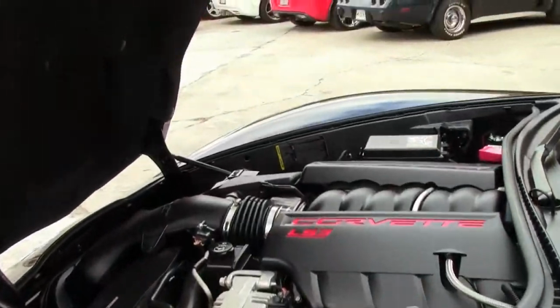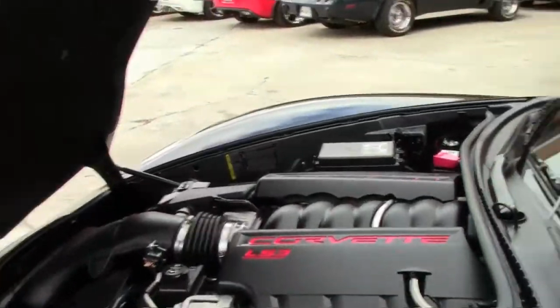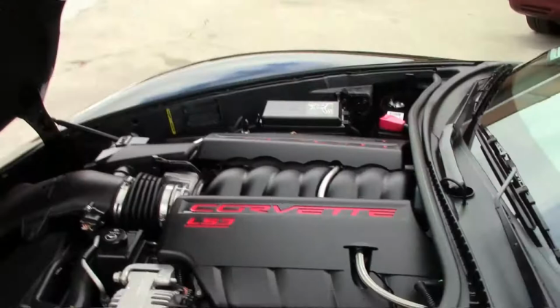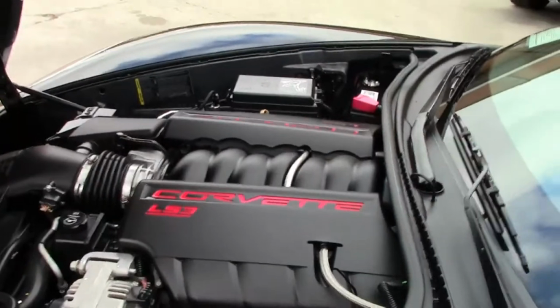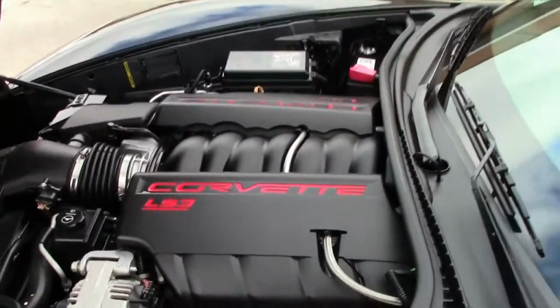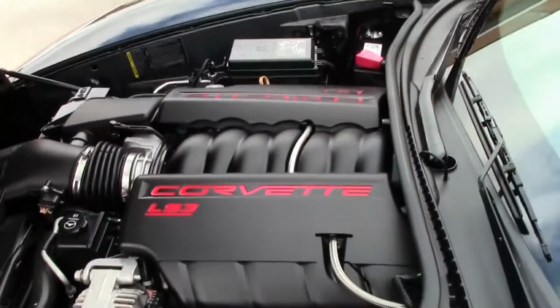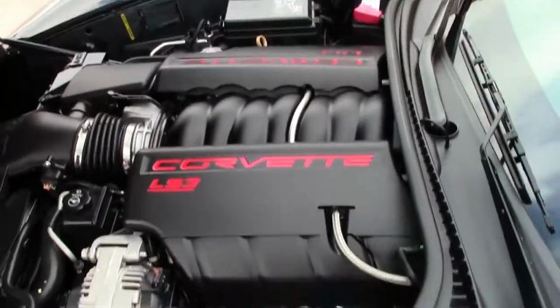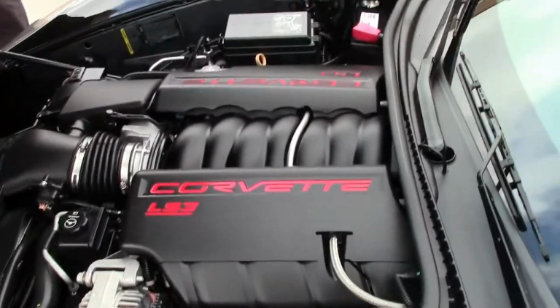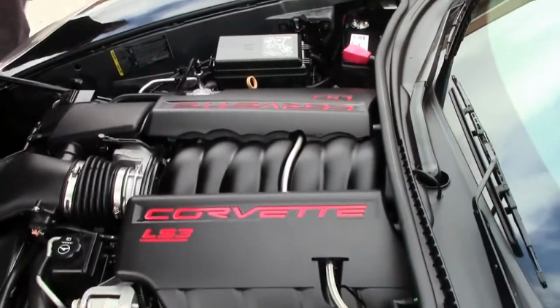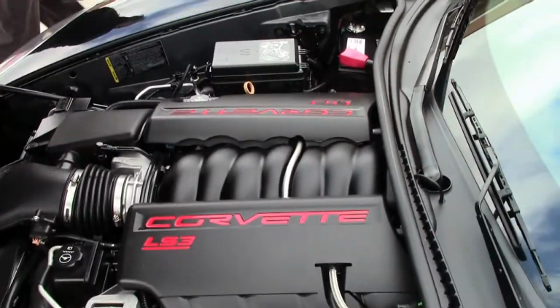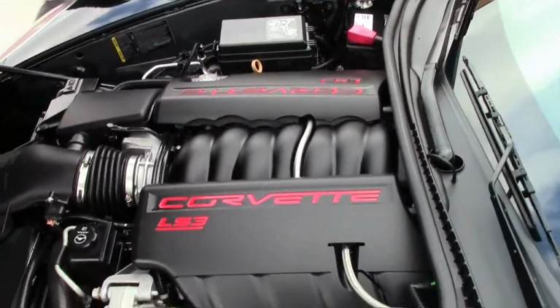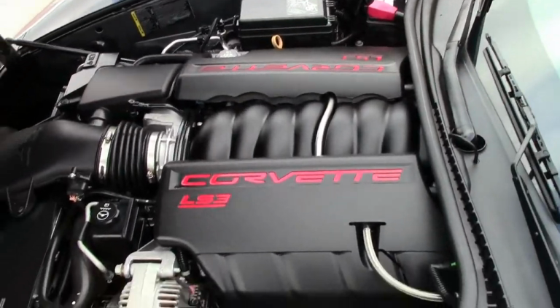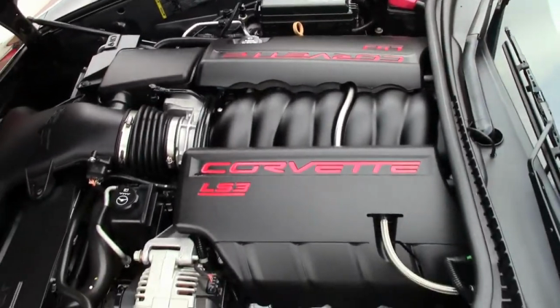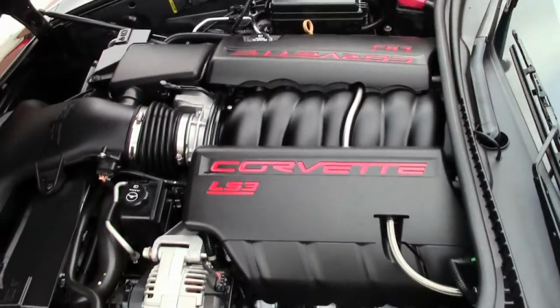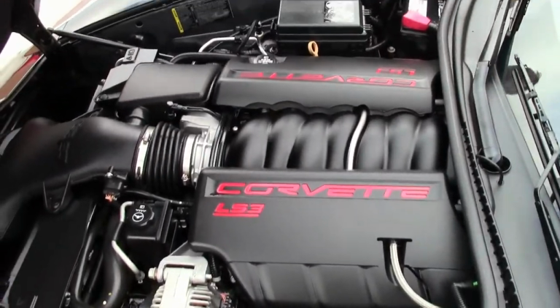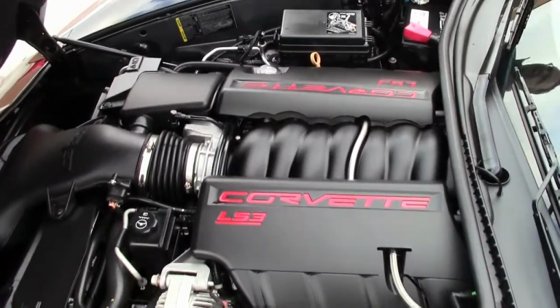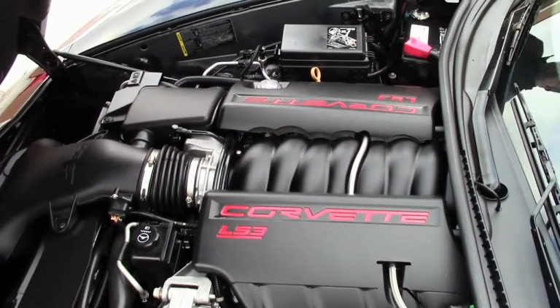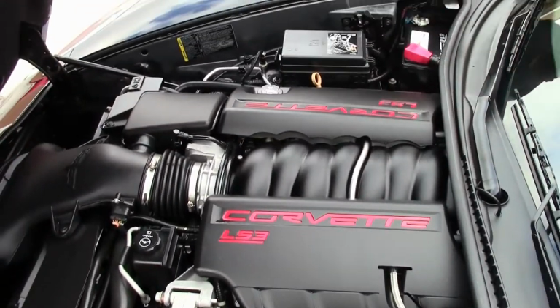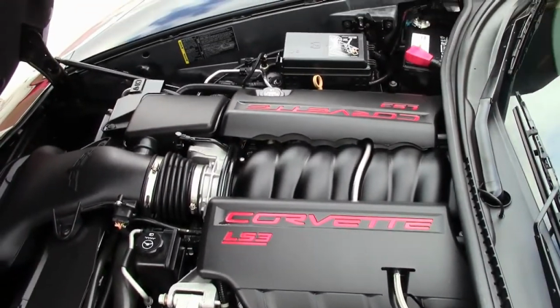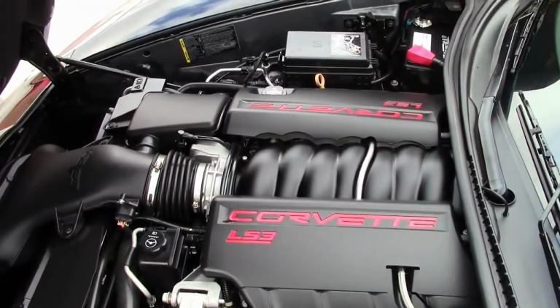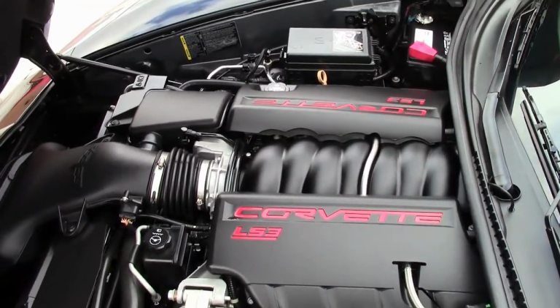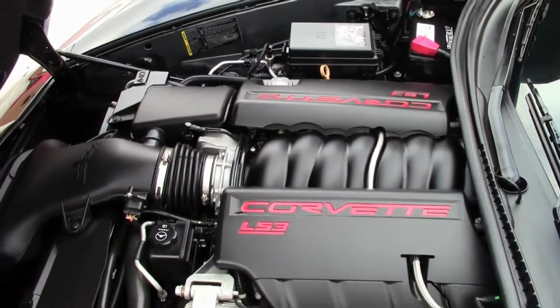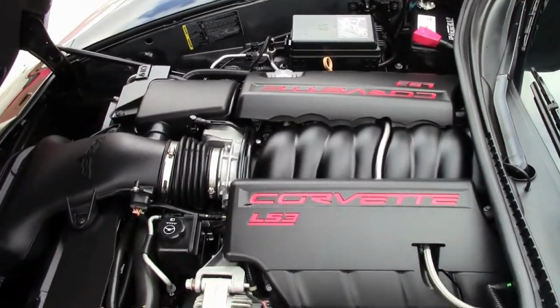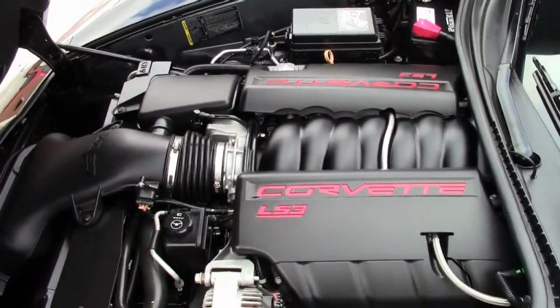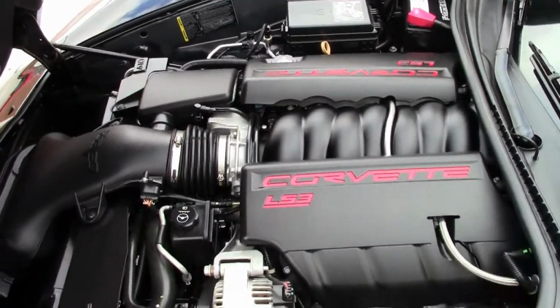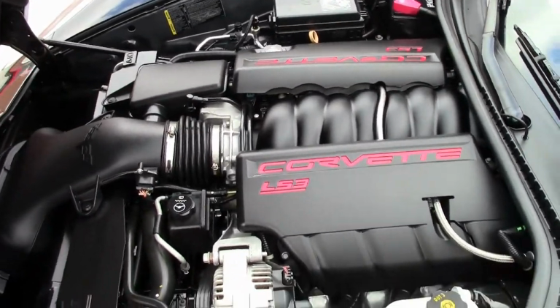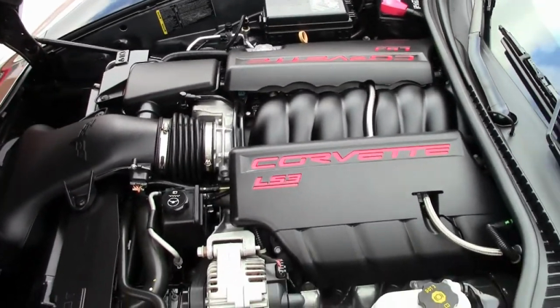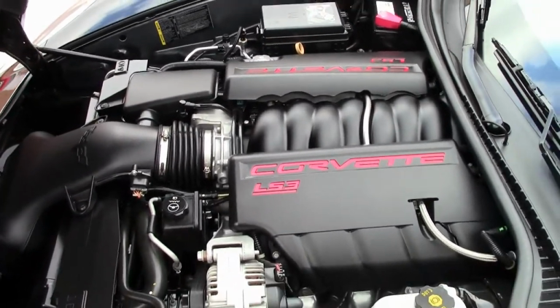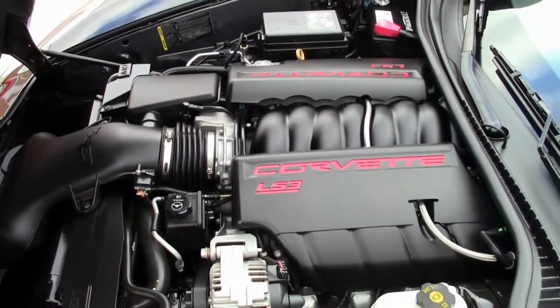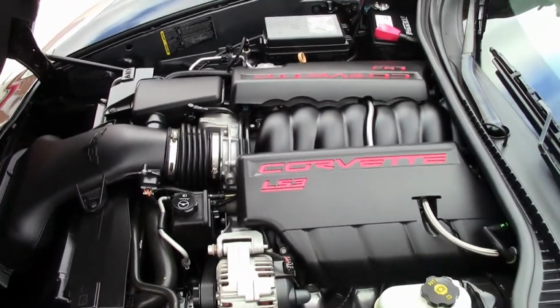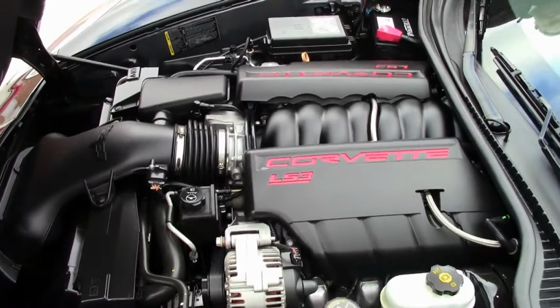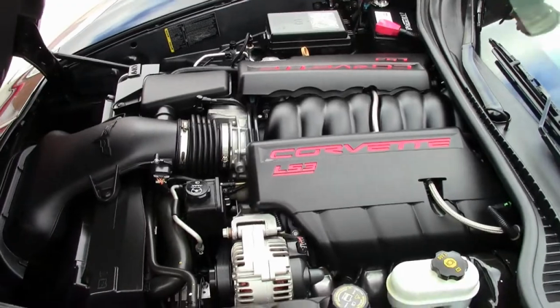This is the LS3 stock — 430 horsepower is your stock for the LS3. This is a dual mode exhaust, so 436 horsepower.